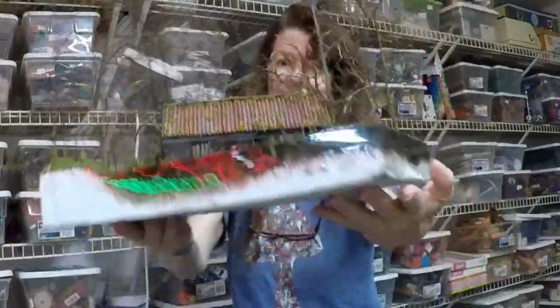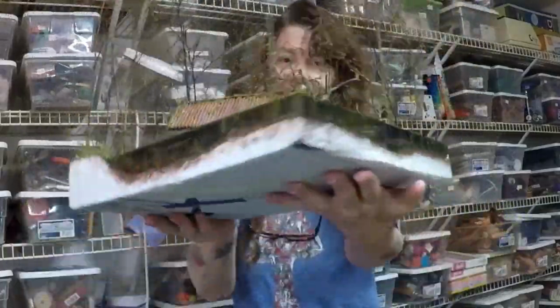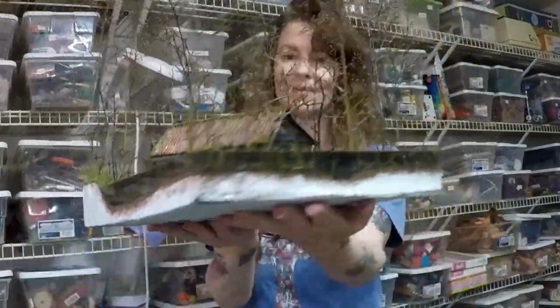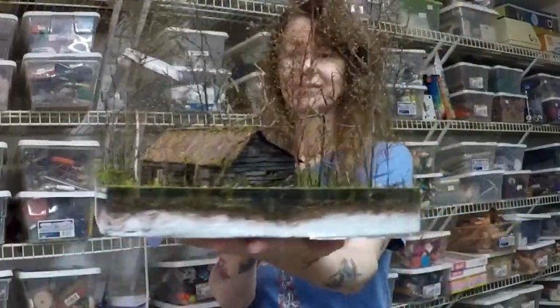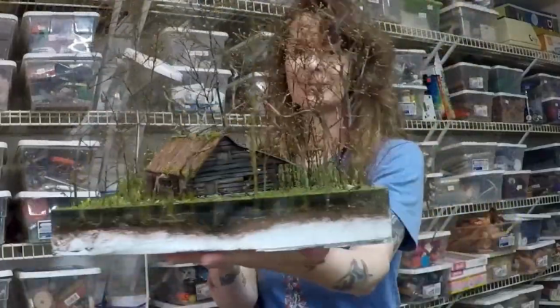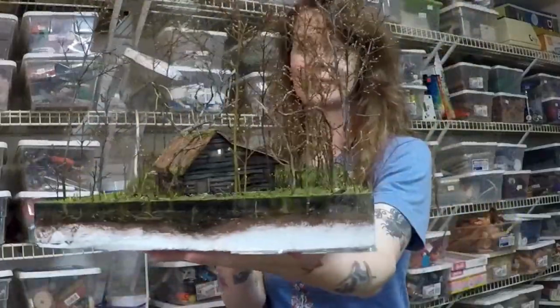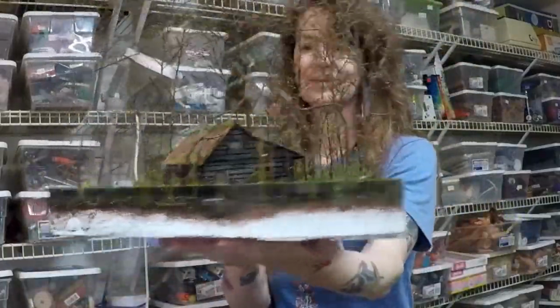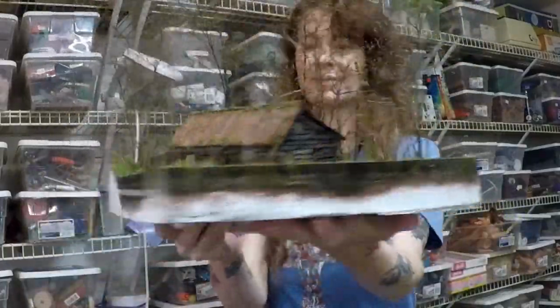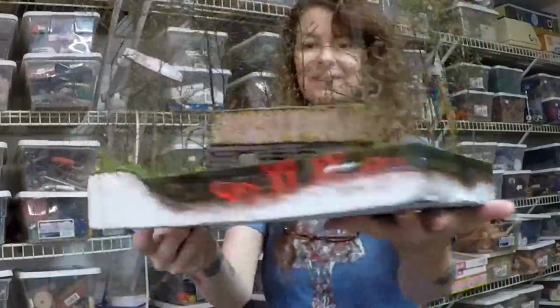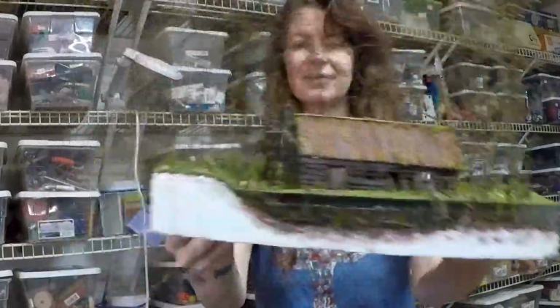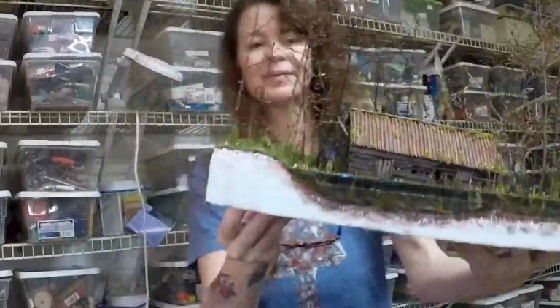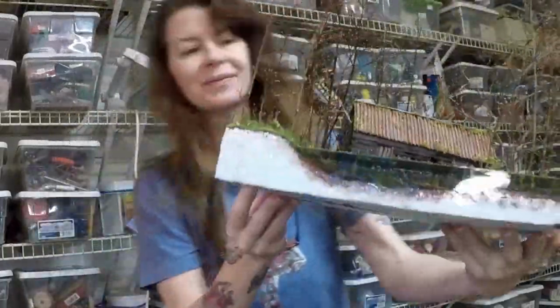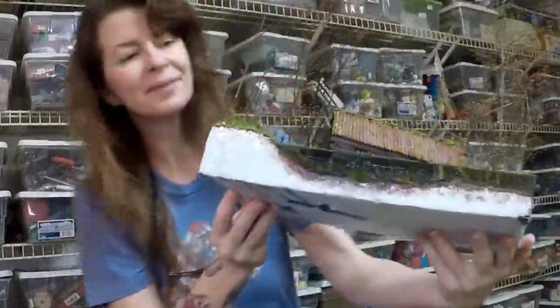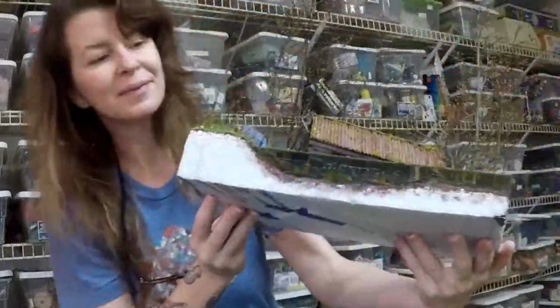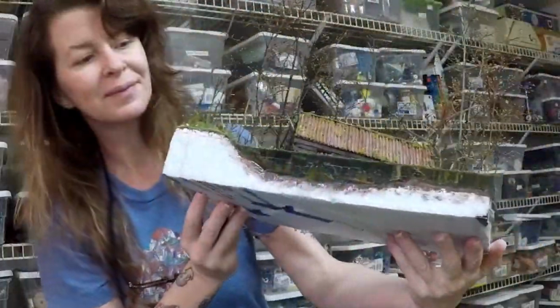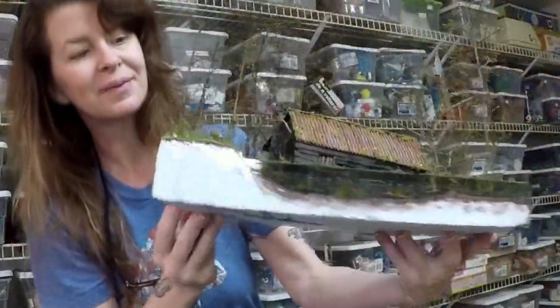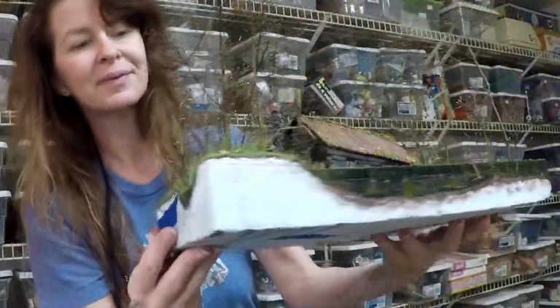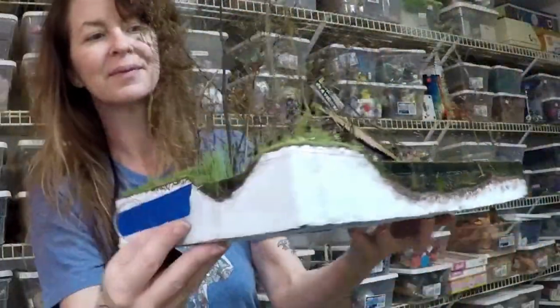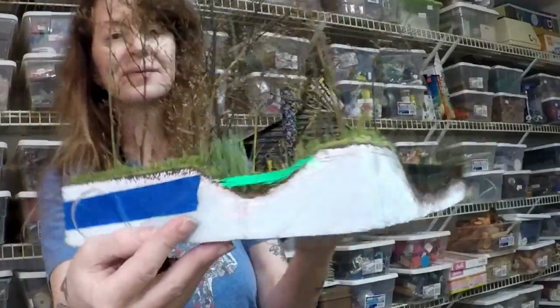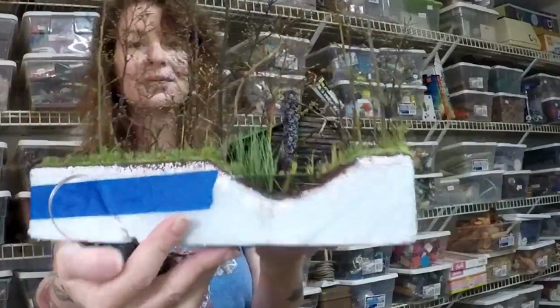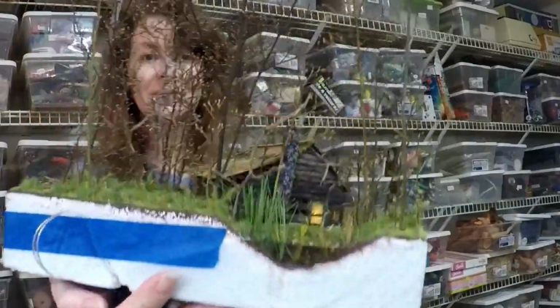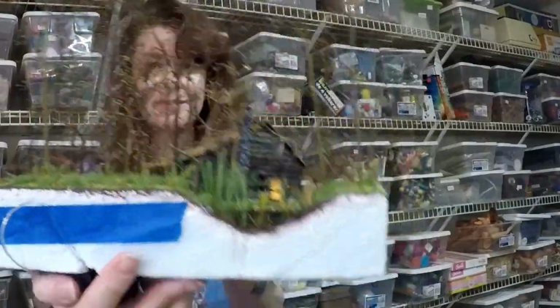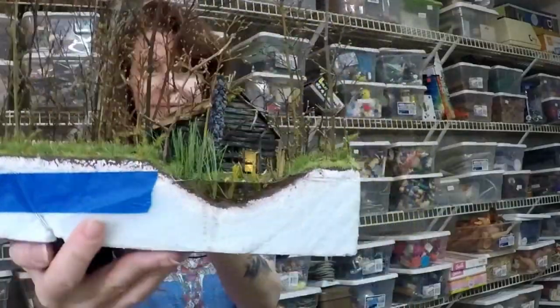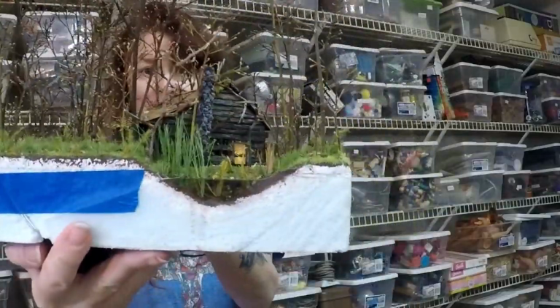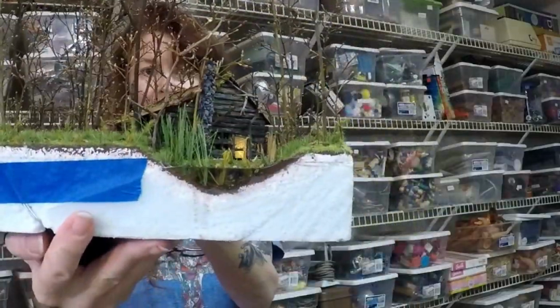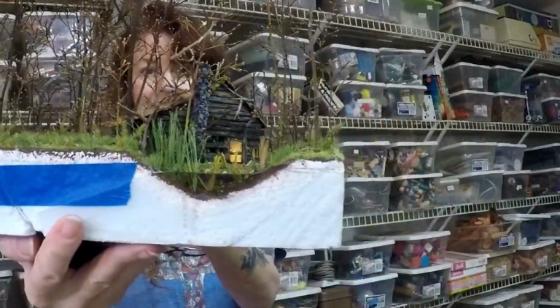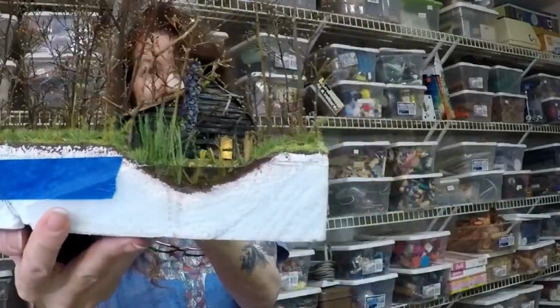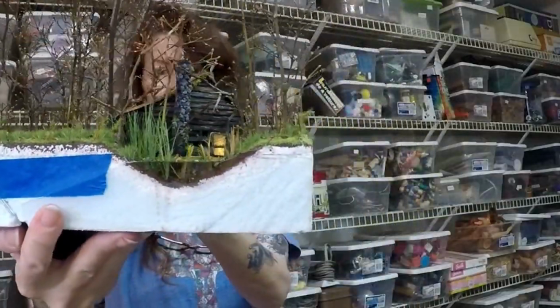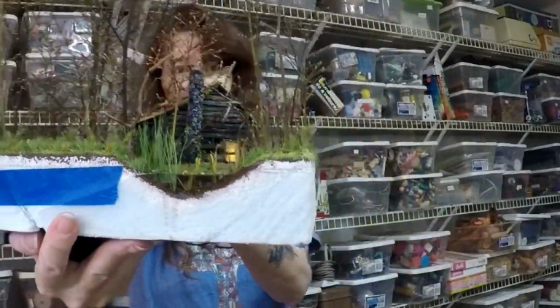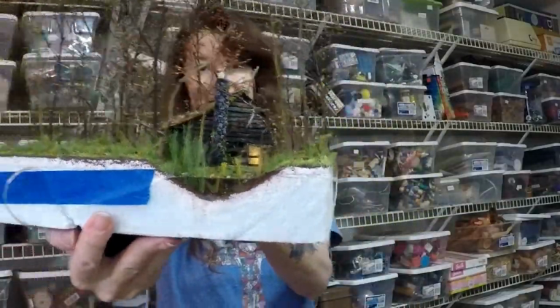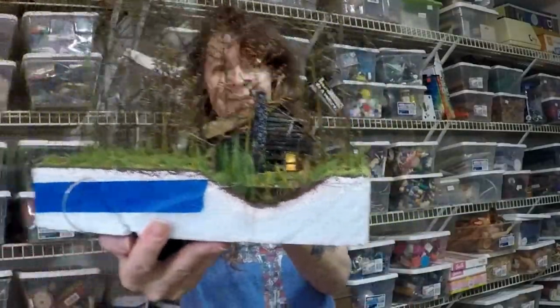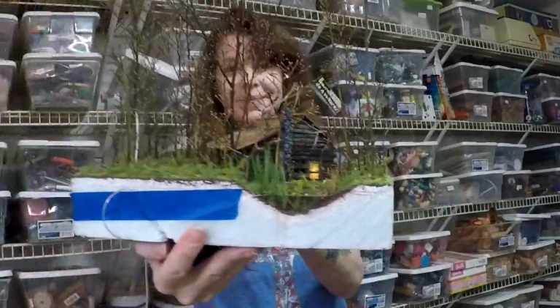Hello, I'm Tammy Walker, window washer at Boxy Queens, and let me show you how I made my swamp diorama.